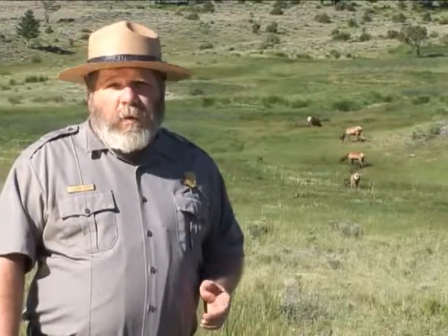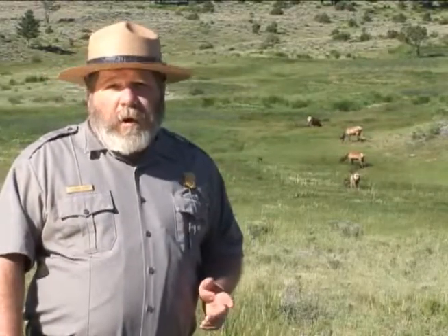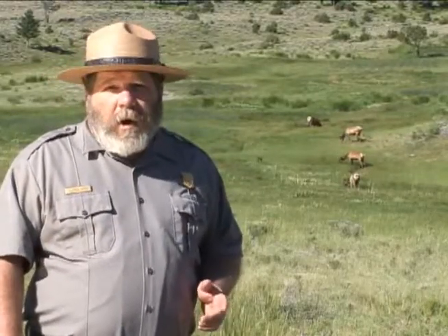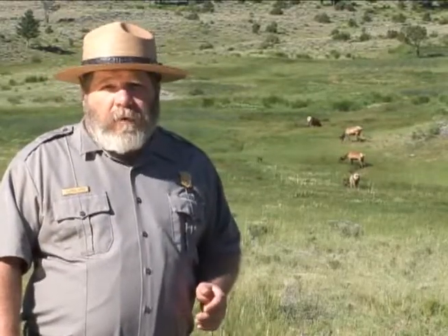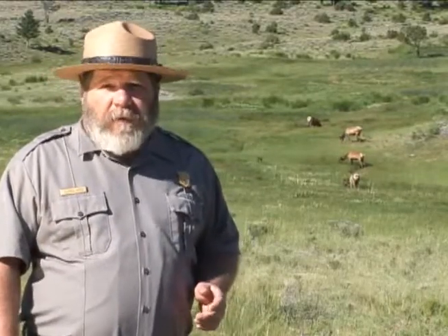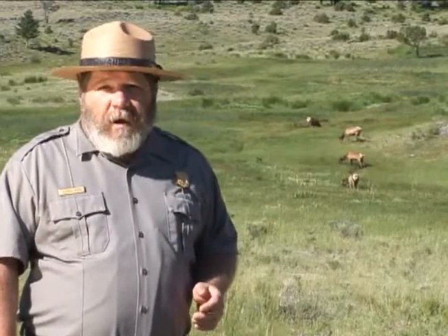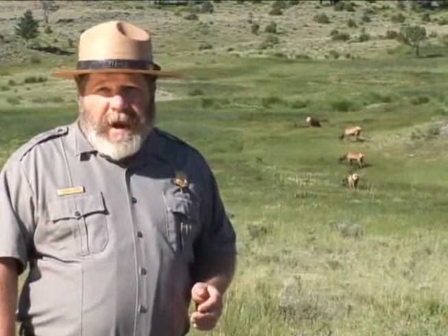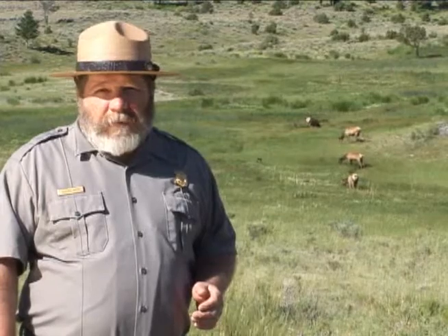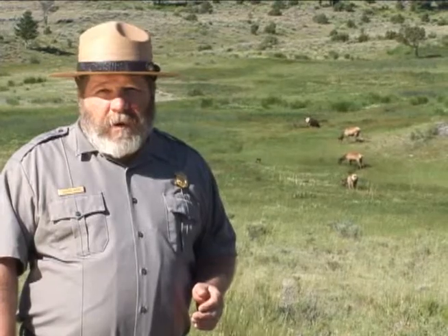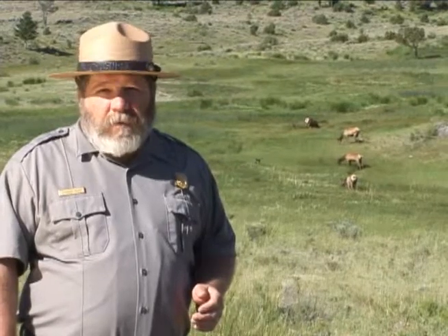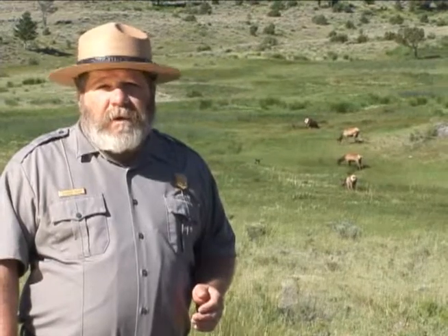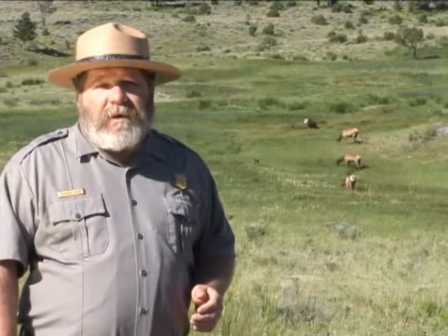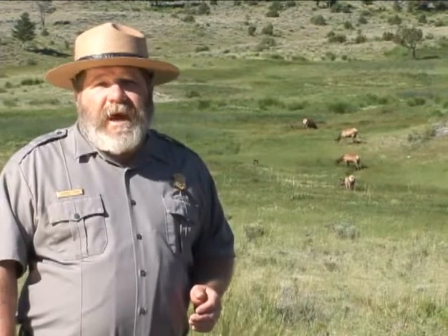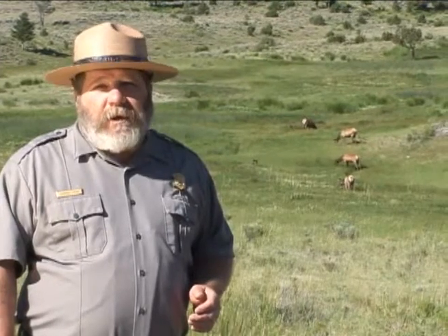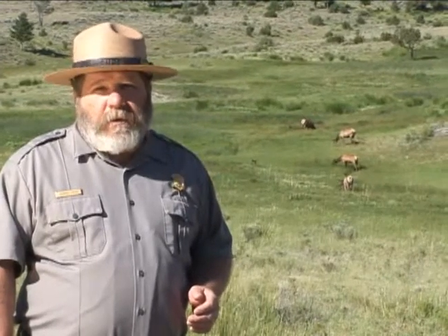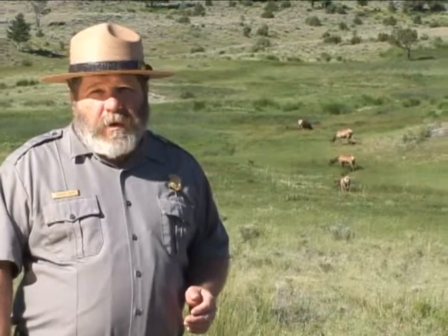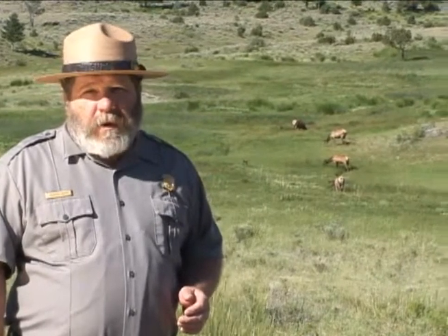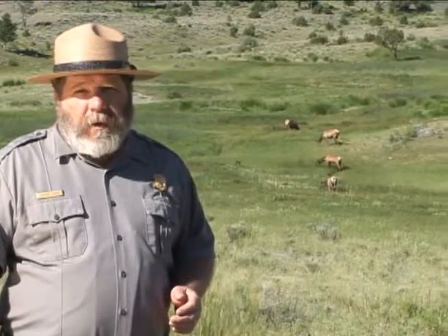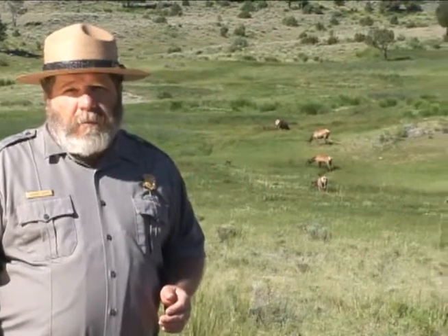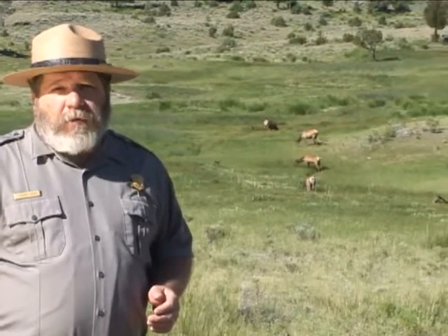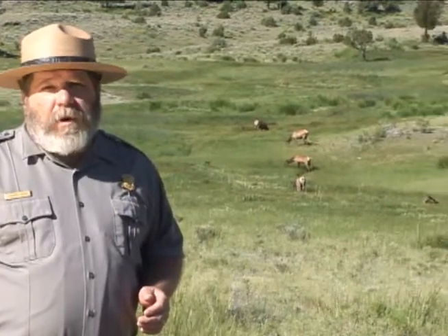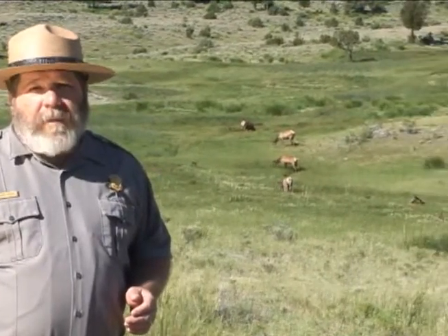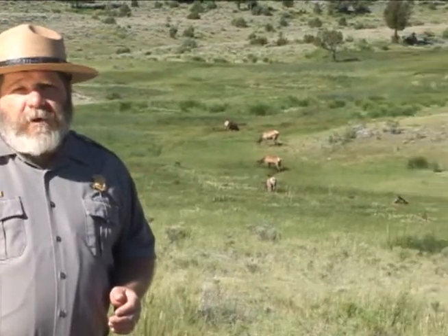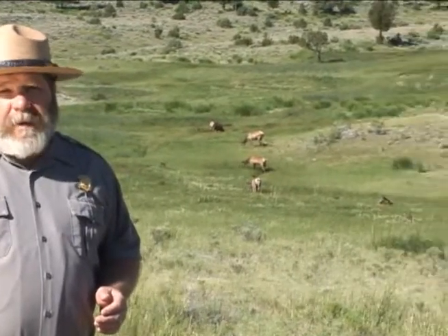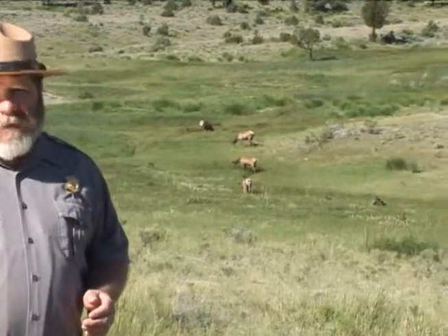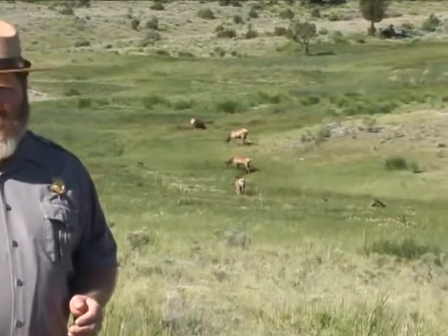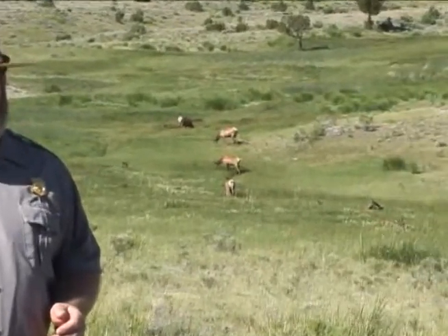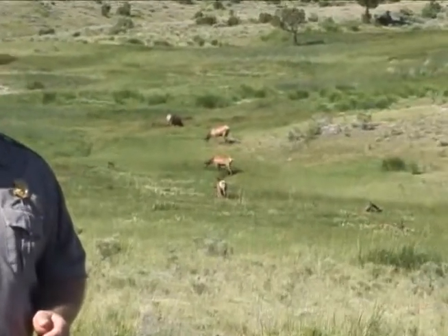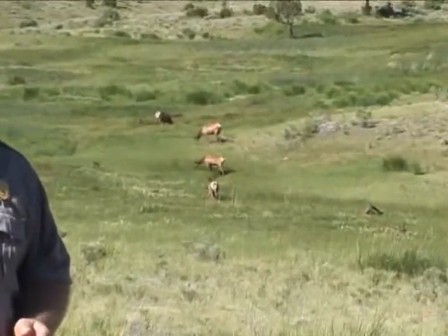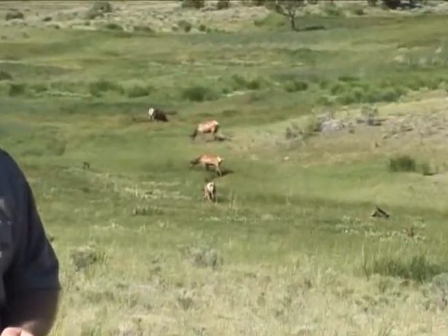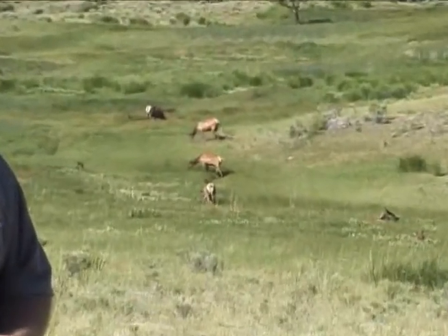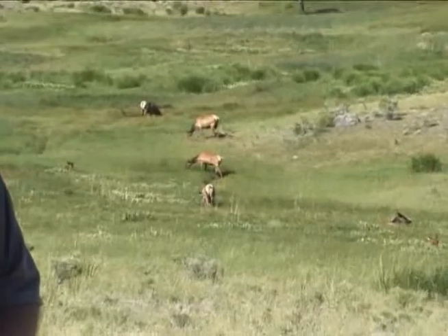Only one herd, the Firehole Madison herd, spends the entire year in the park. Most herds migrate back and forth across the park boundaries.